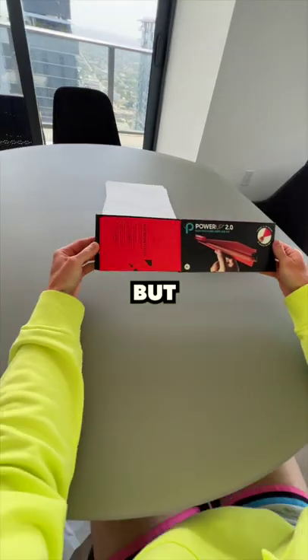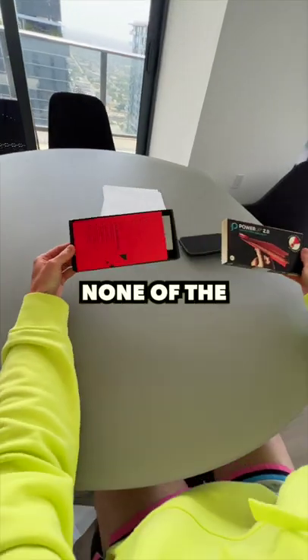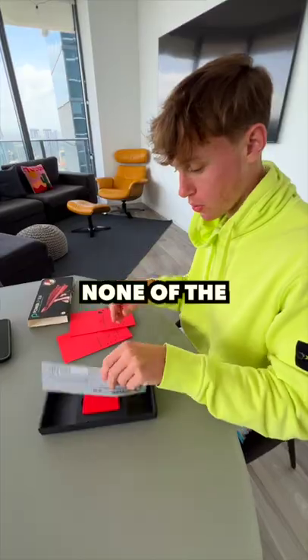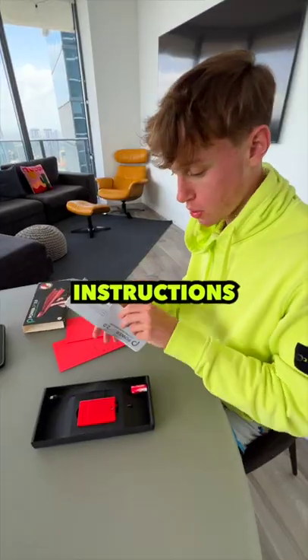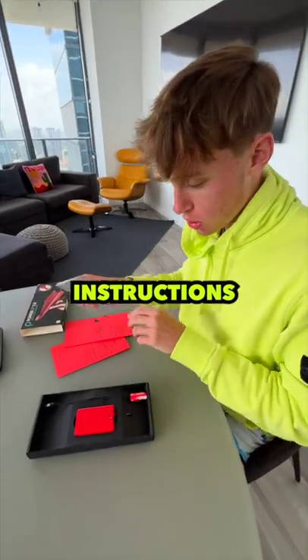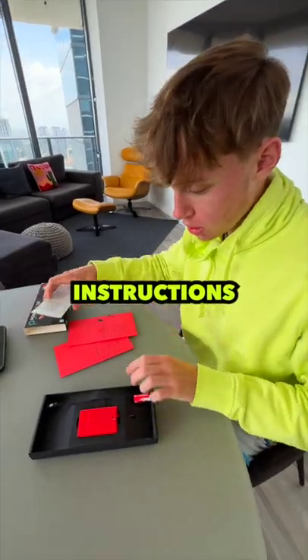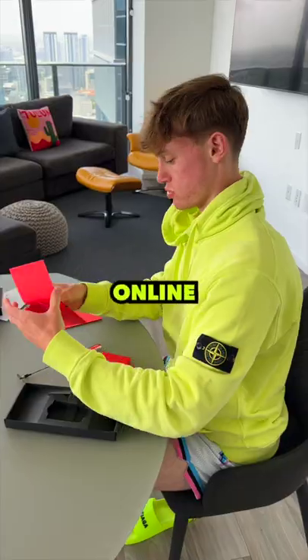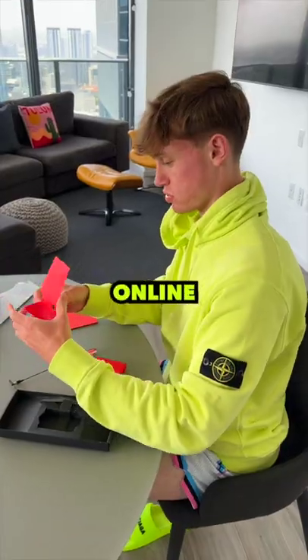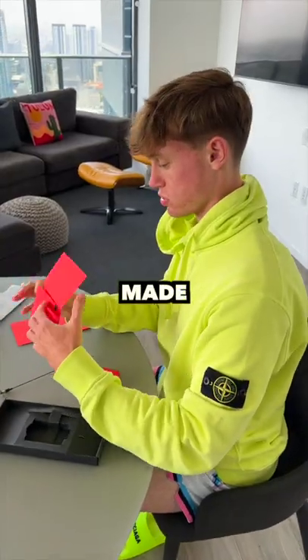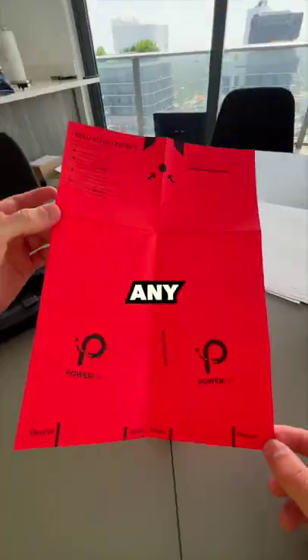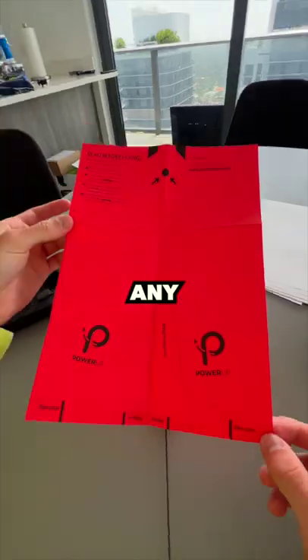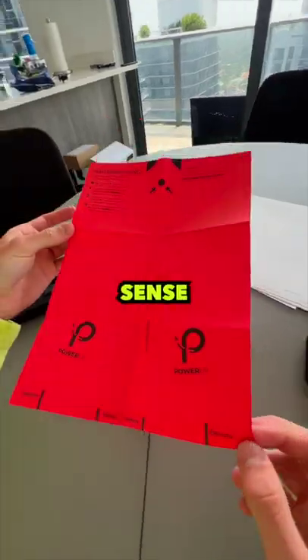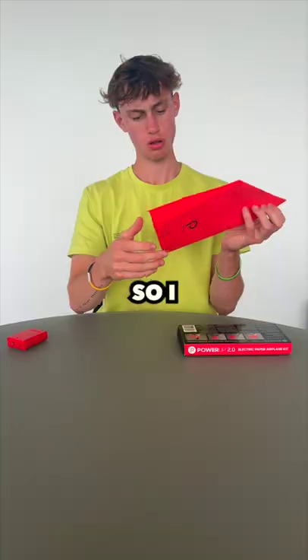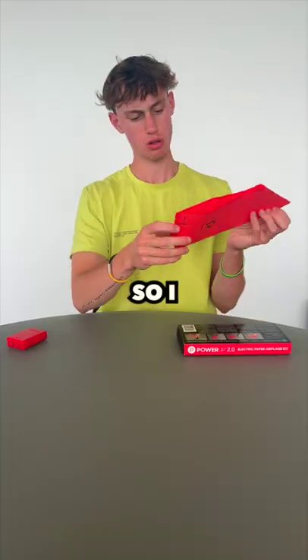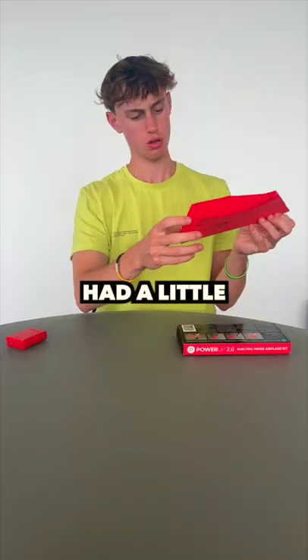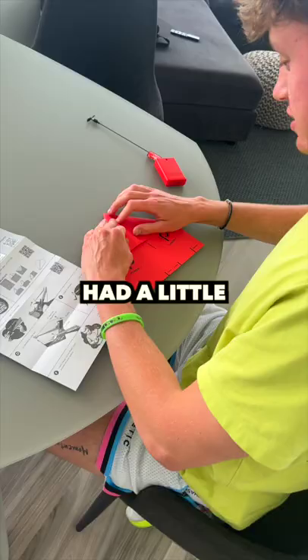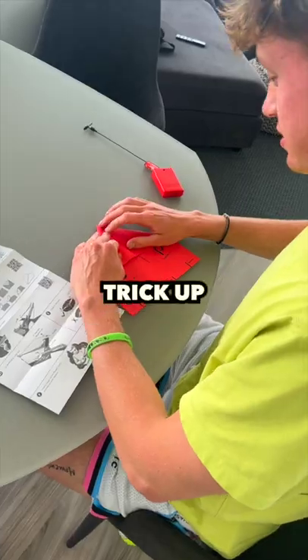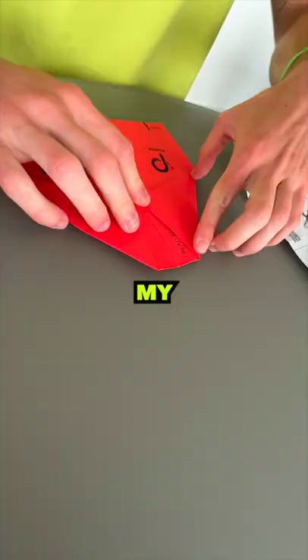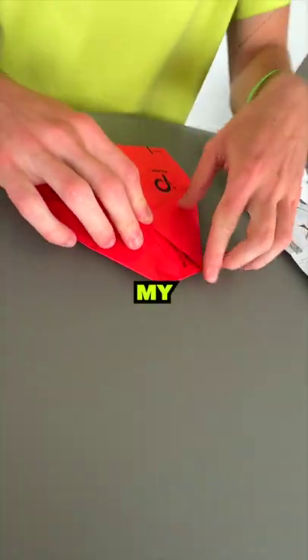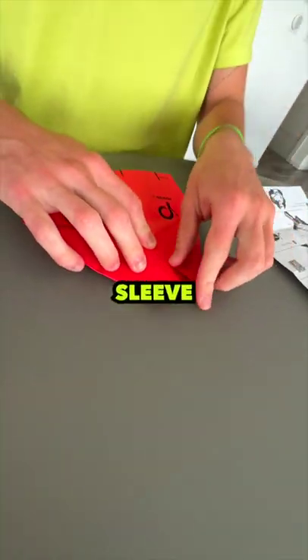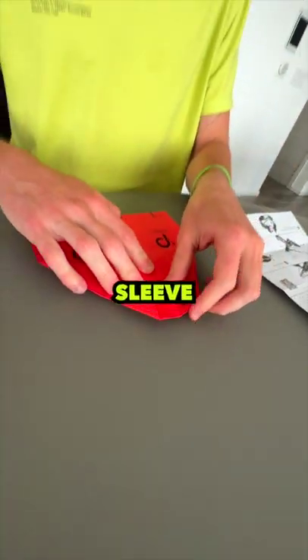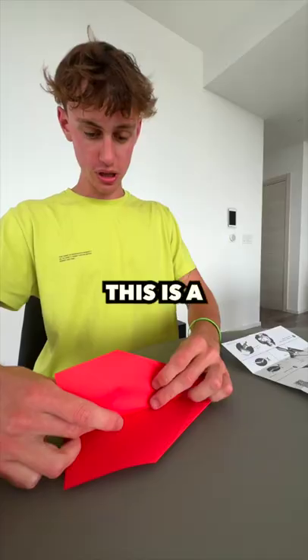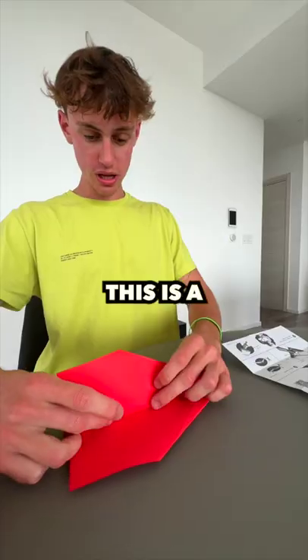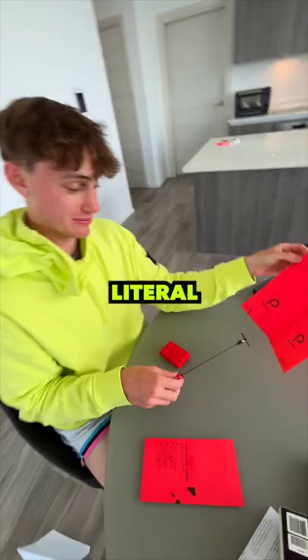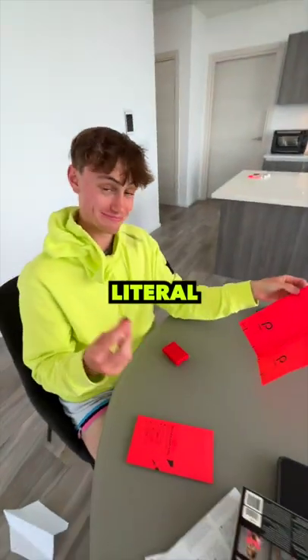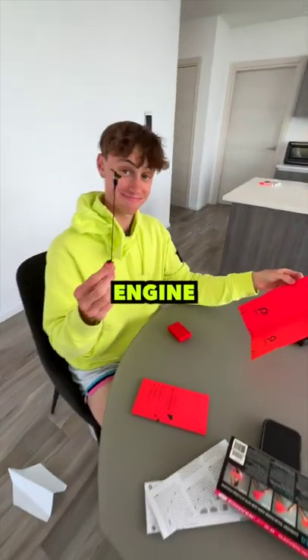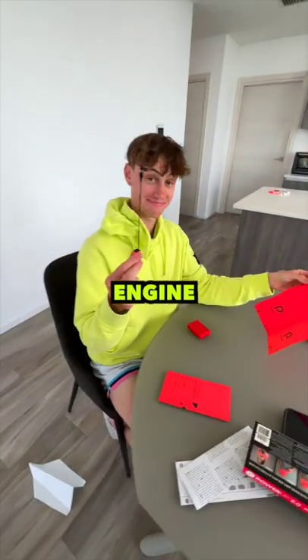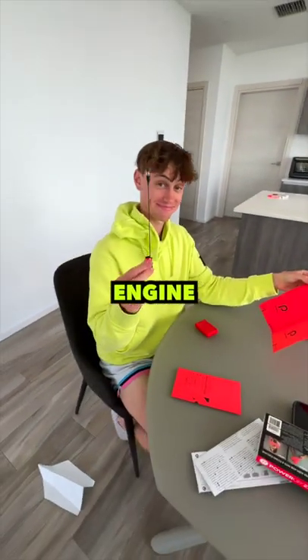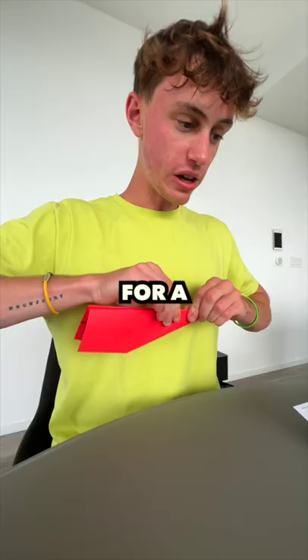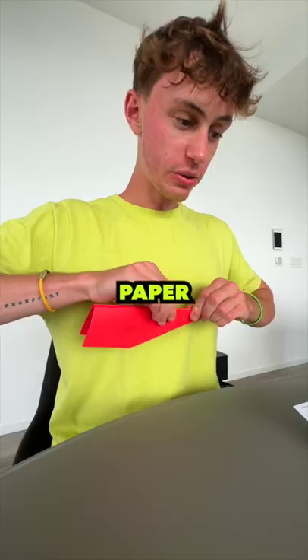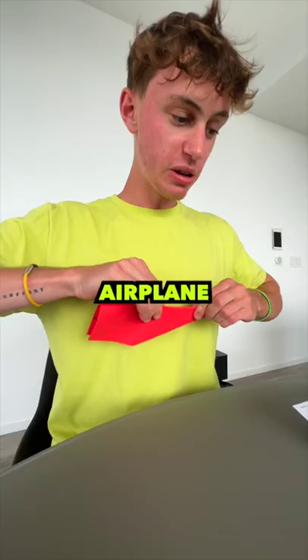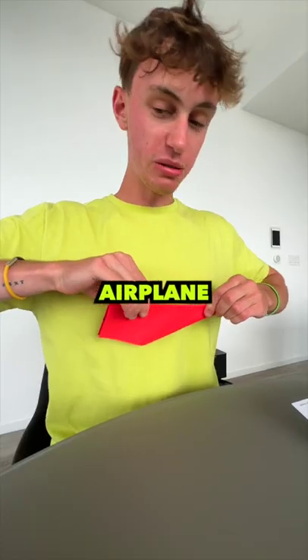None of the instructions online made any sense, so I had a little trick up my sleeve. This is a literal engine for a paper airplane.